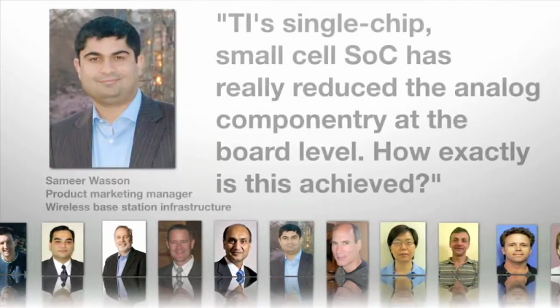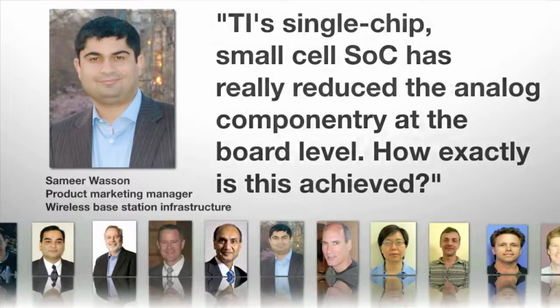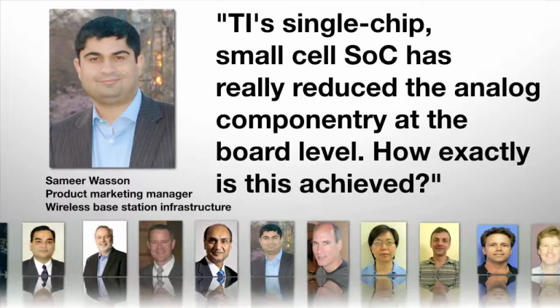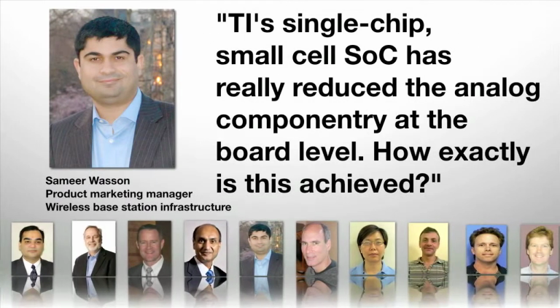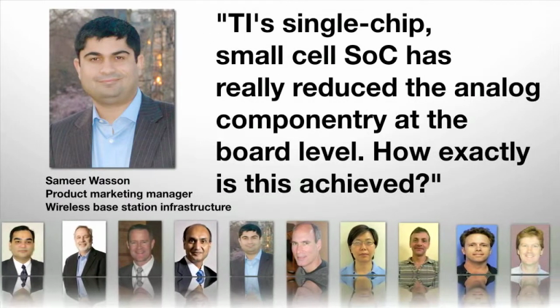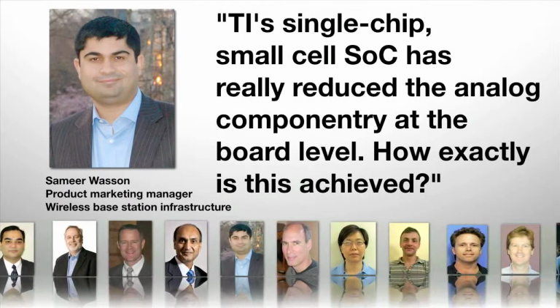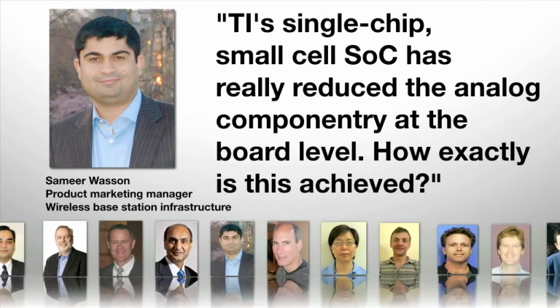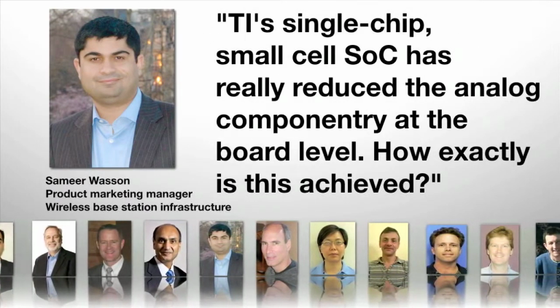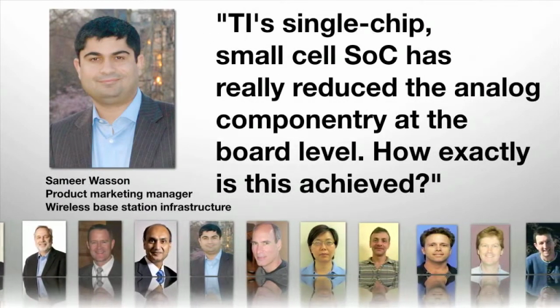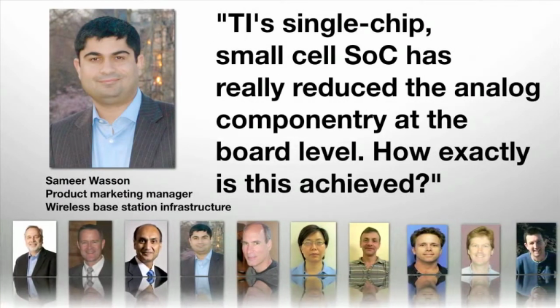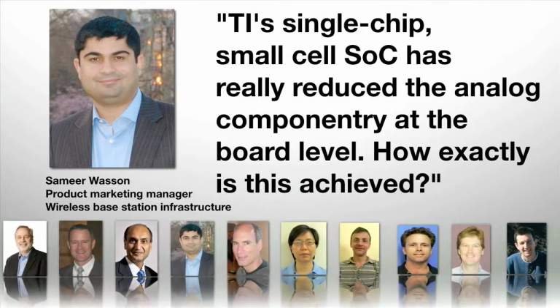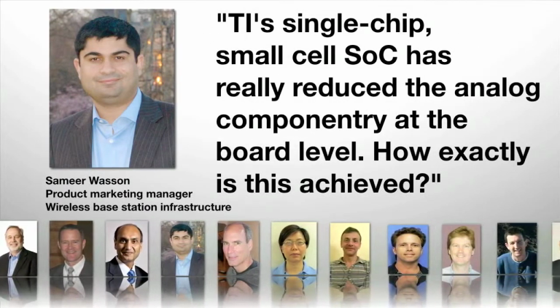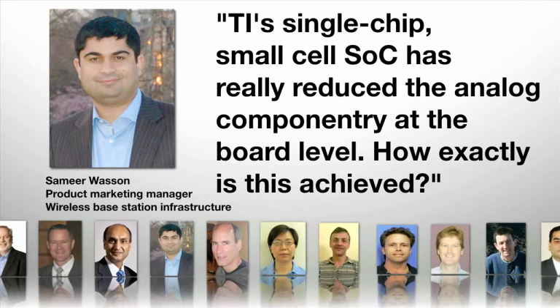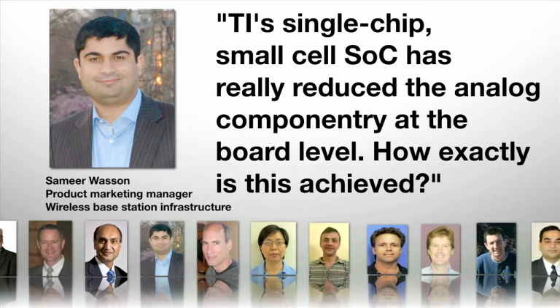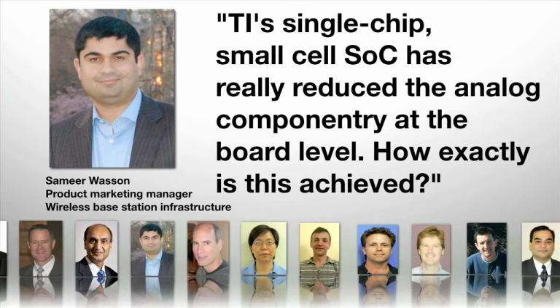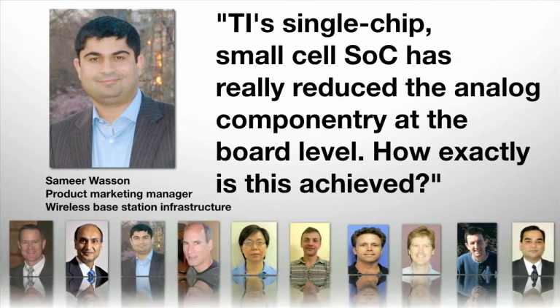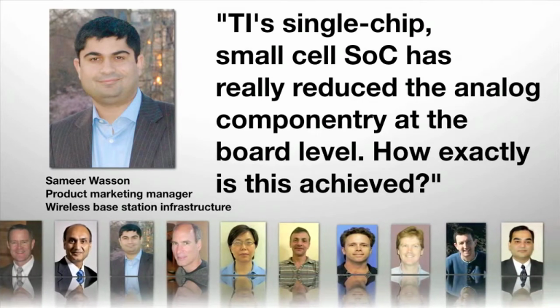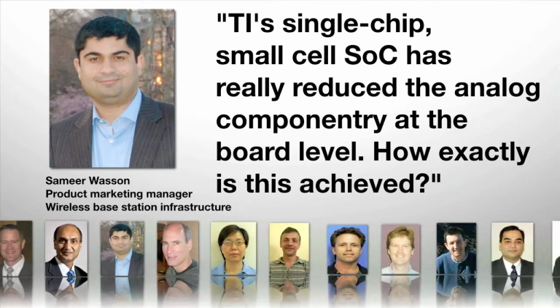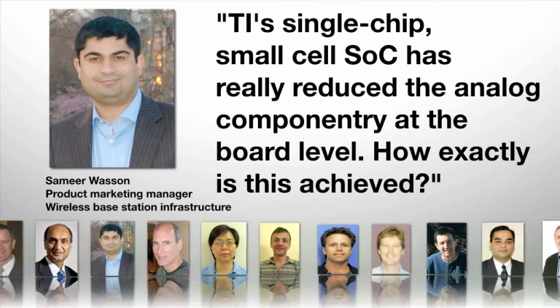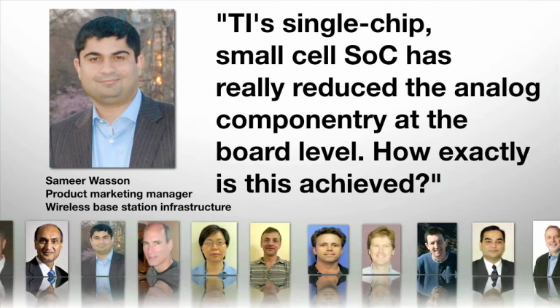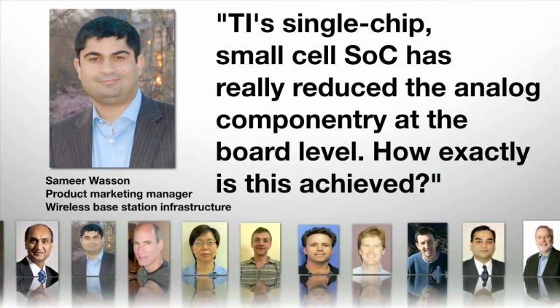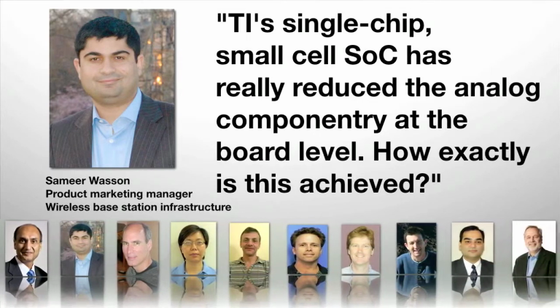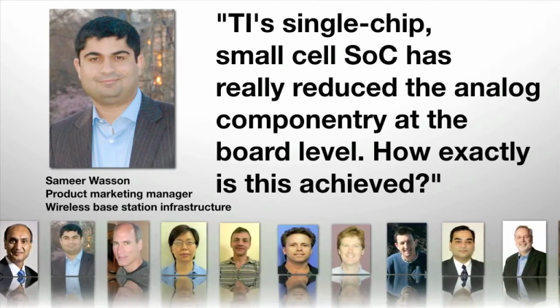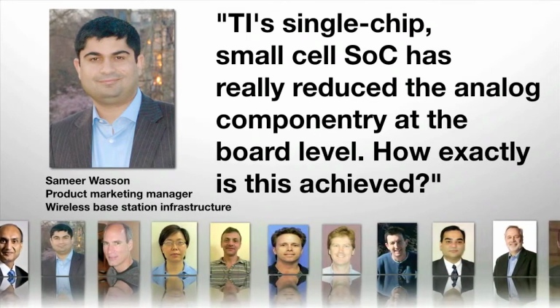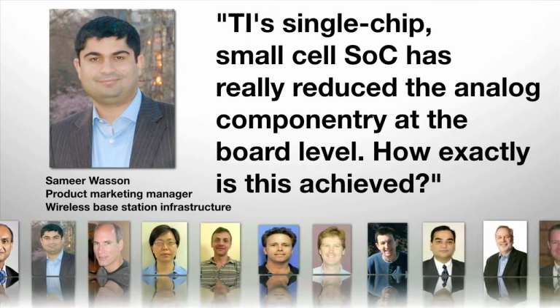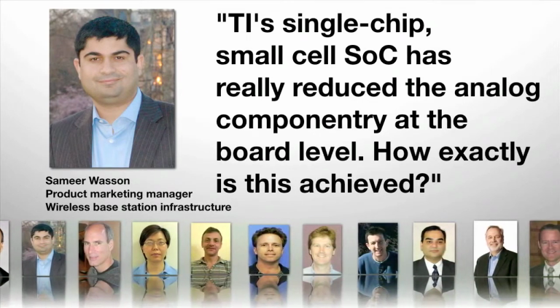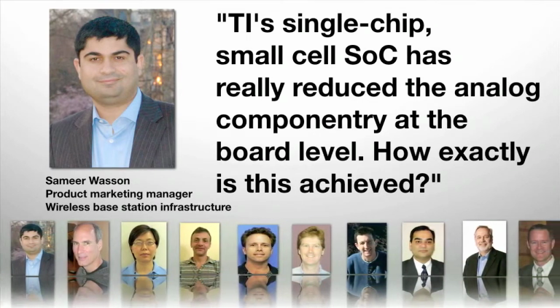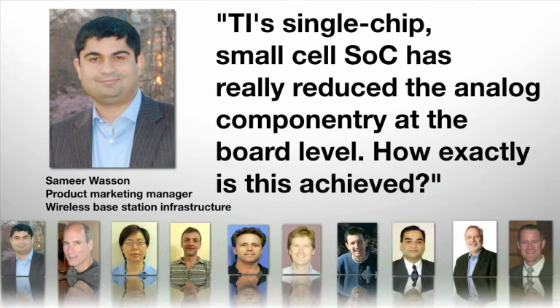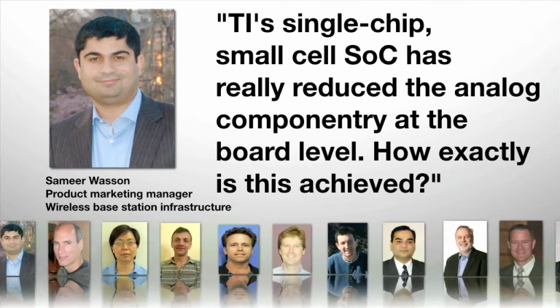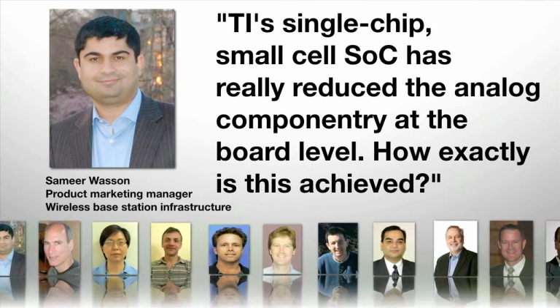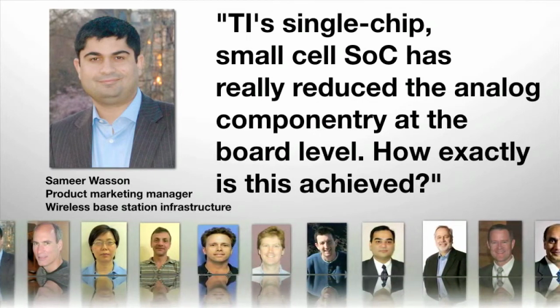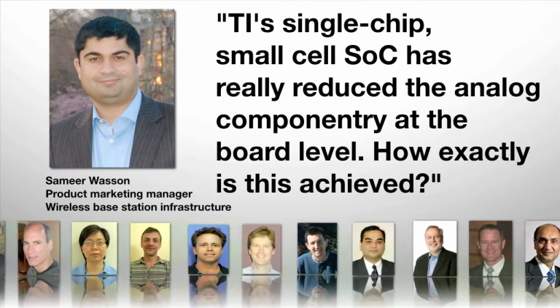Samir, TI's single chip small cell SOC has really reduced the analog componentry at the board level. How exactly is this achieved?